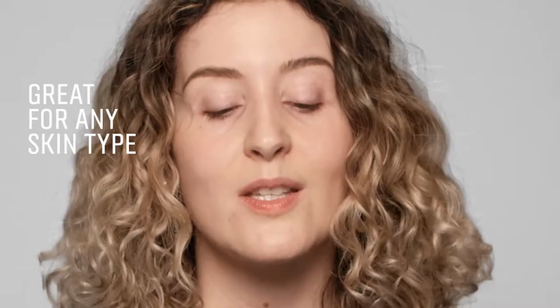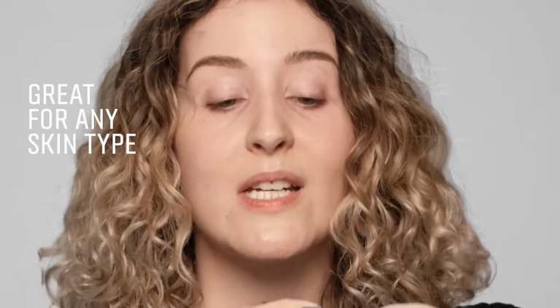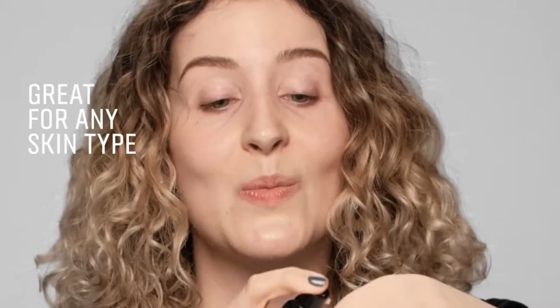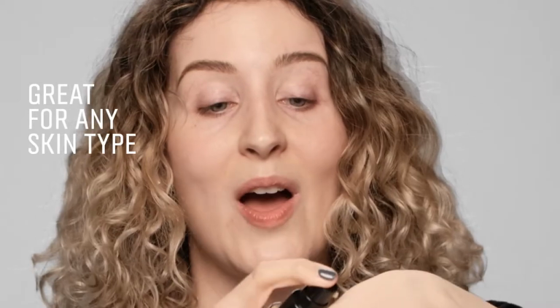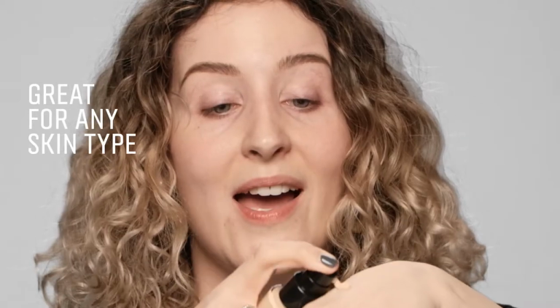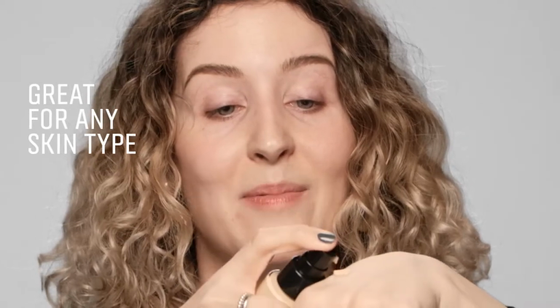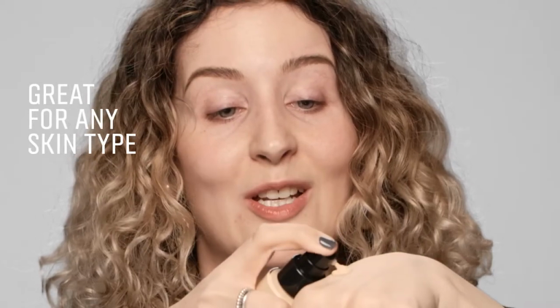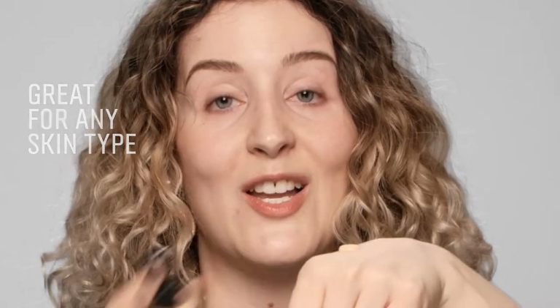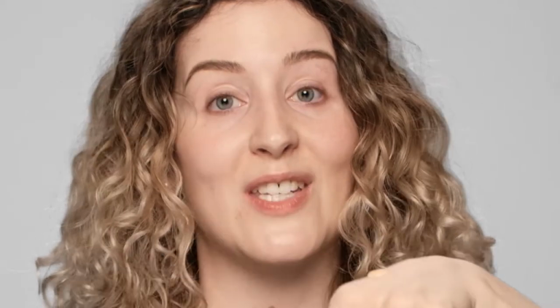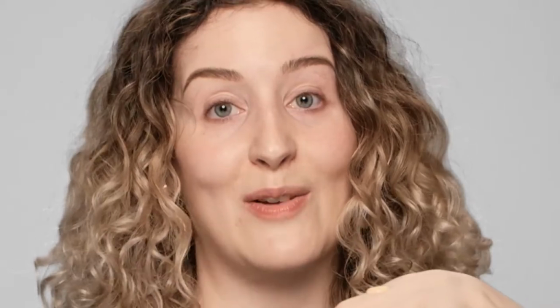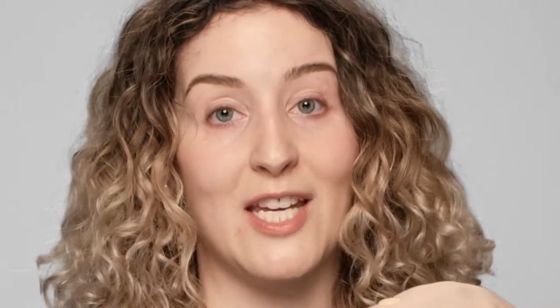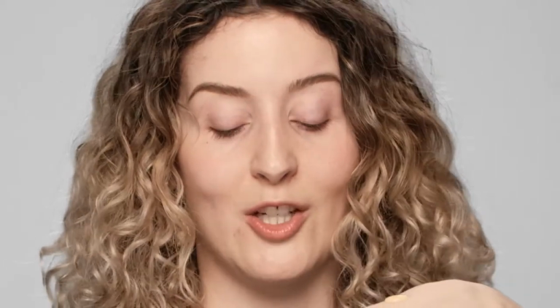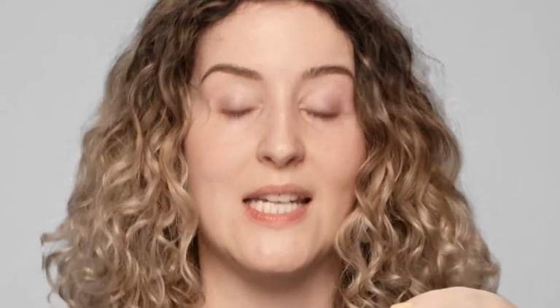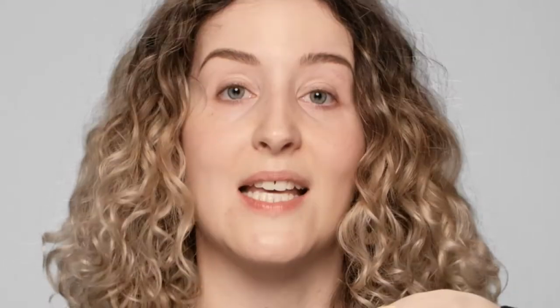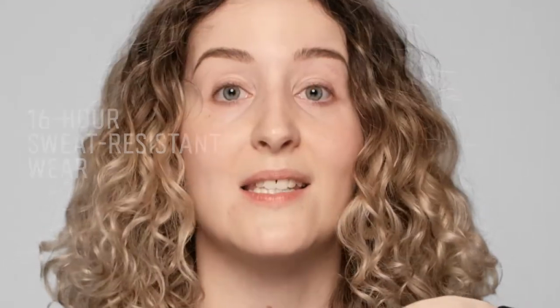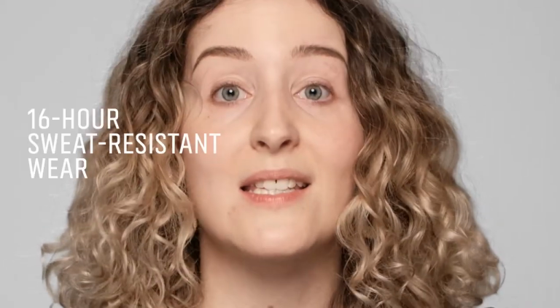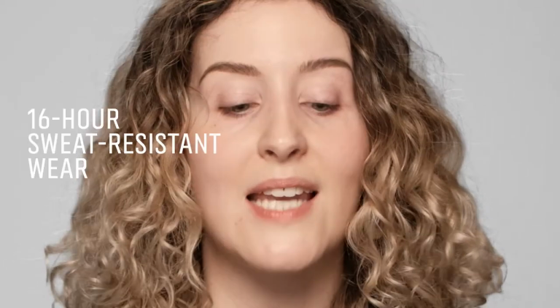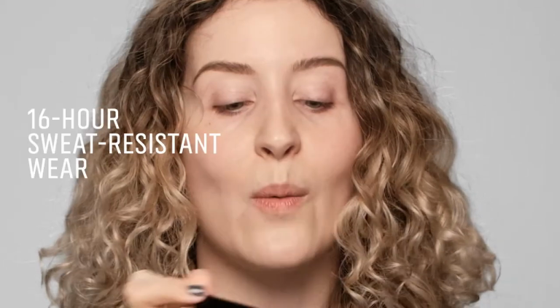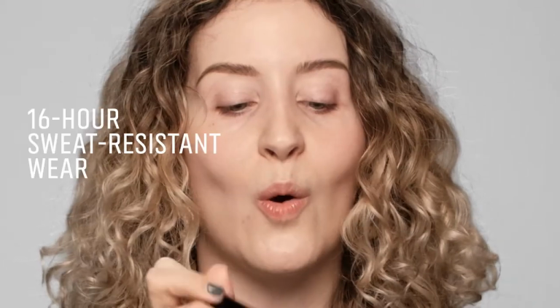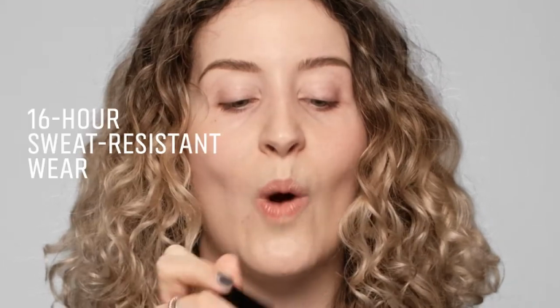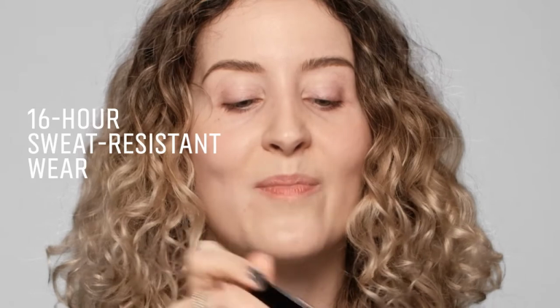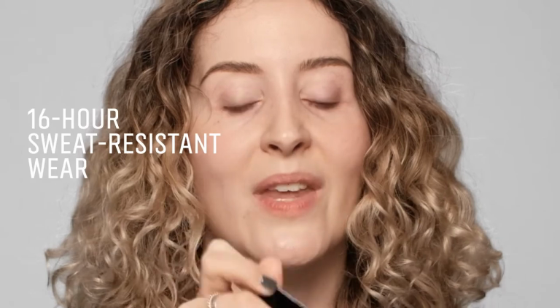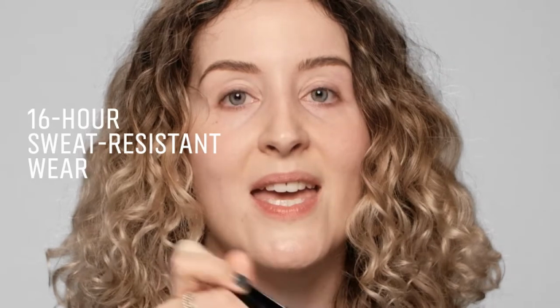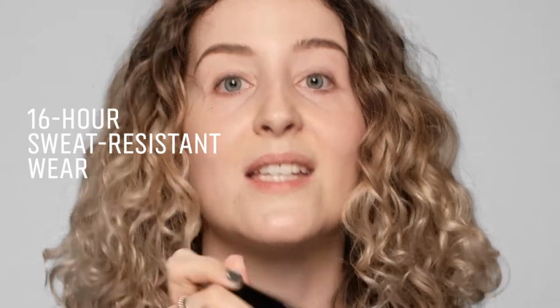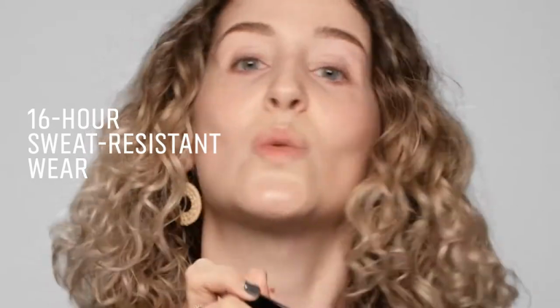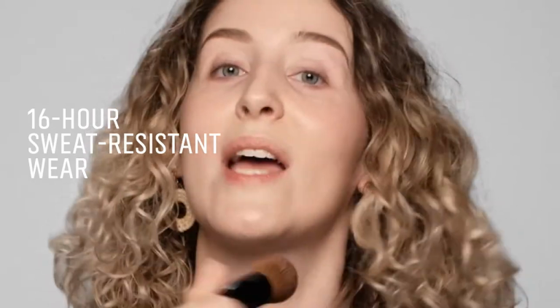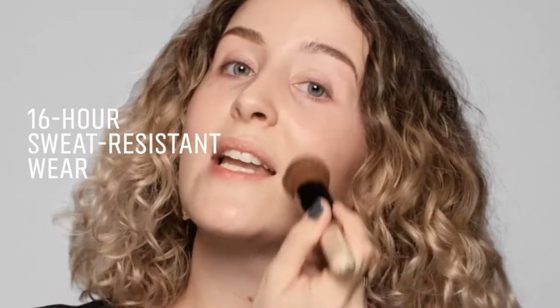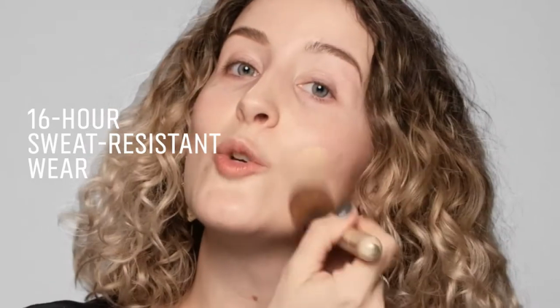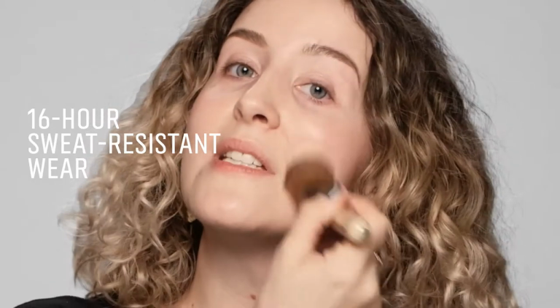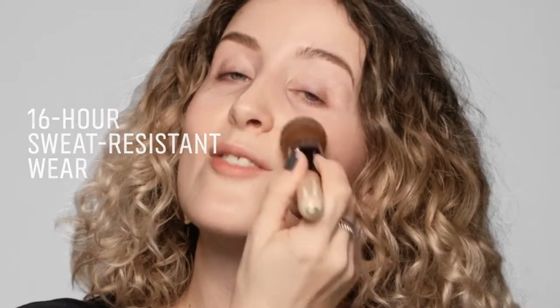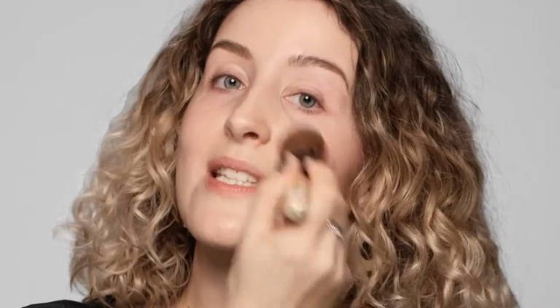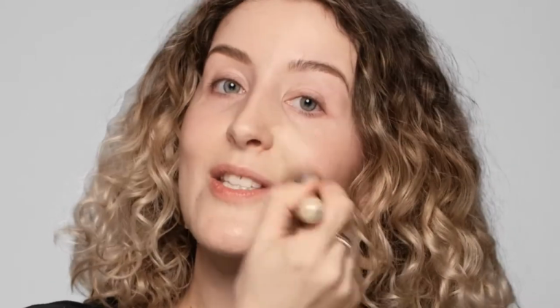The reason why I absolutely love this foundation is that it's 16-hour long wear and it's sweat and humidity resistant.